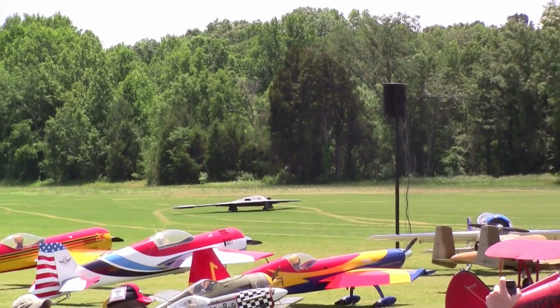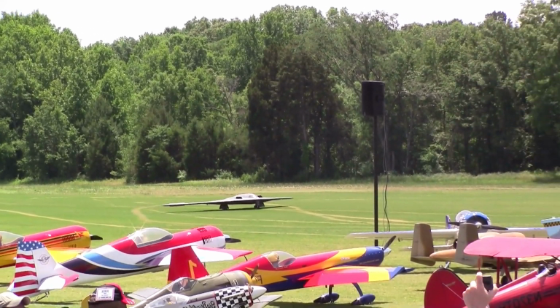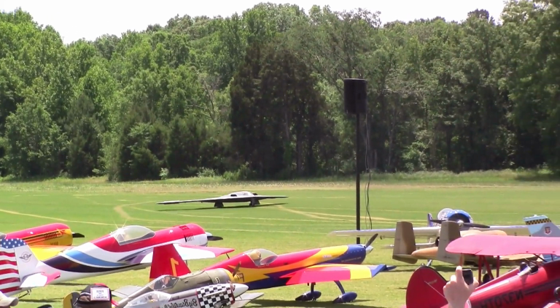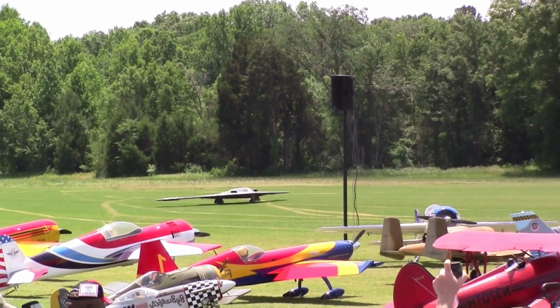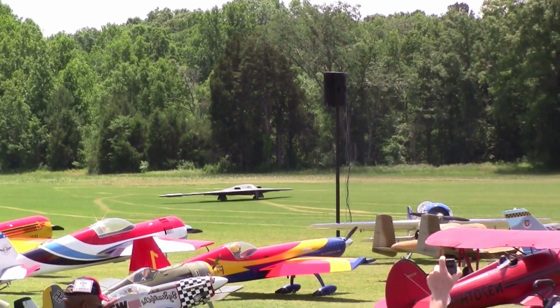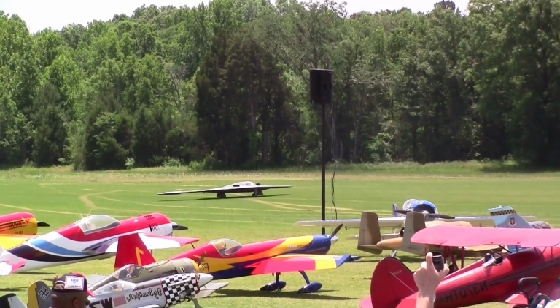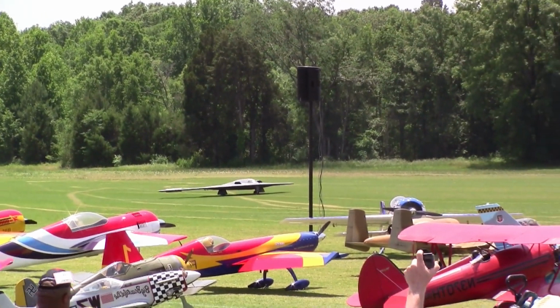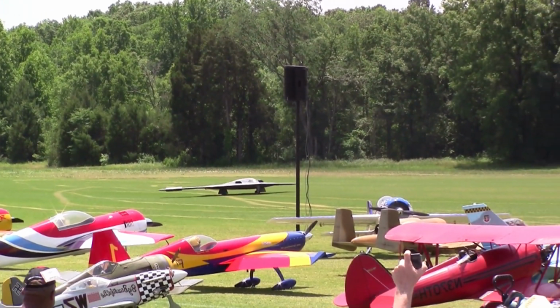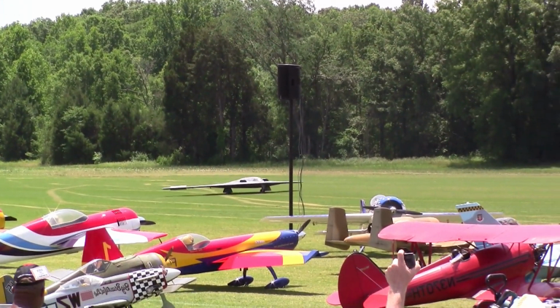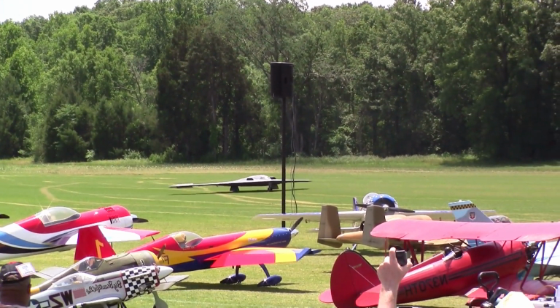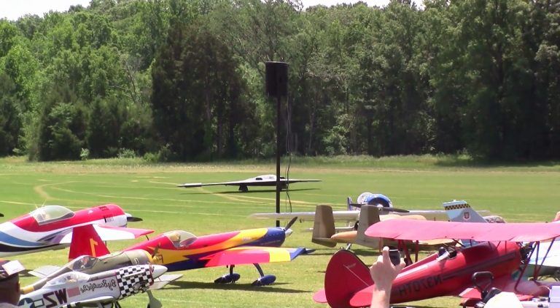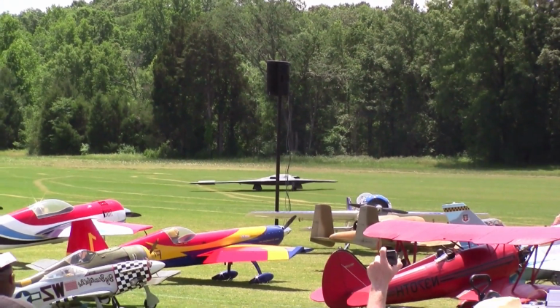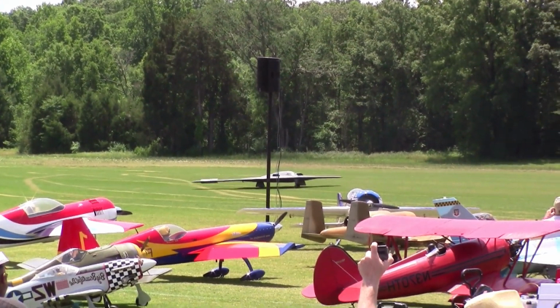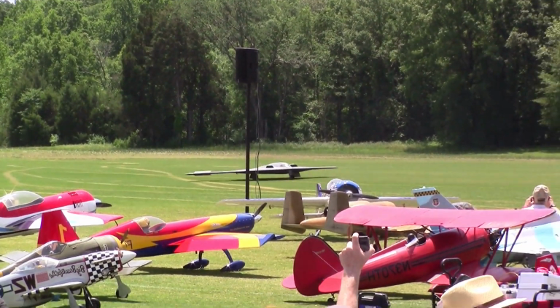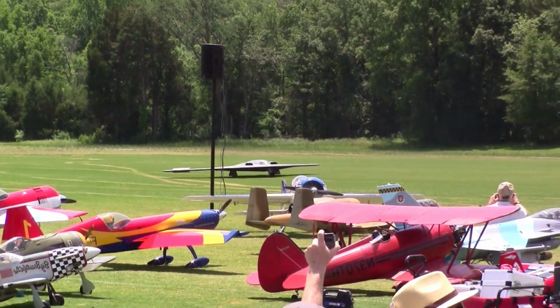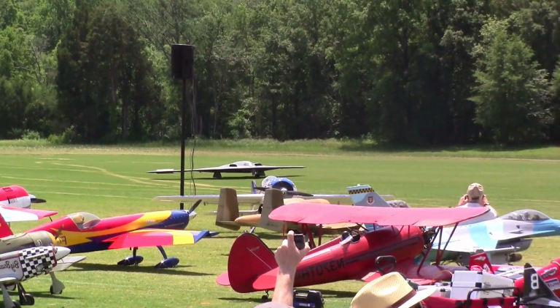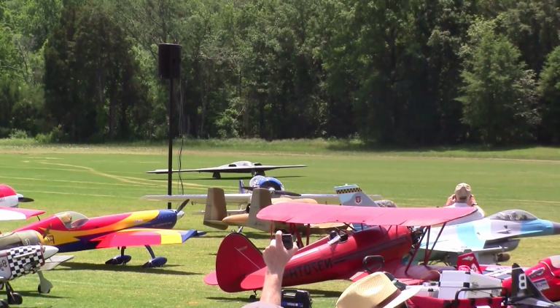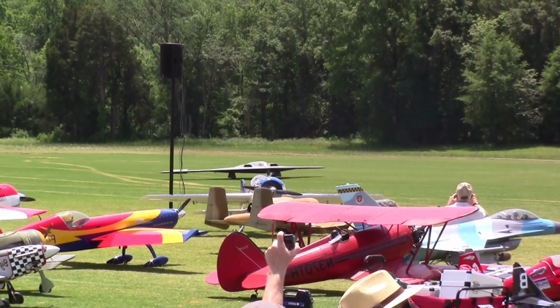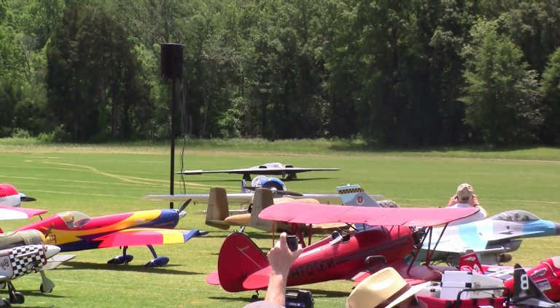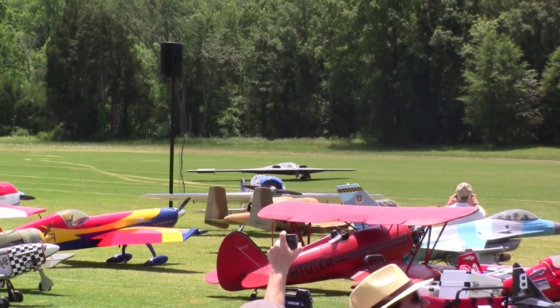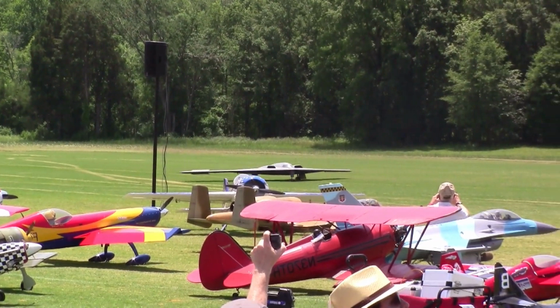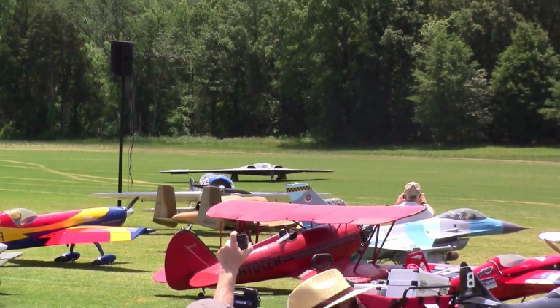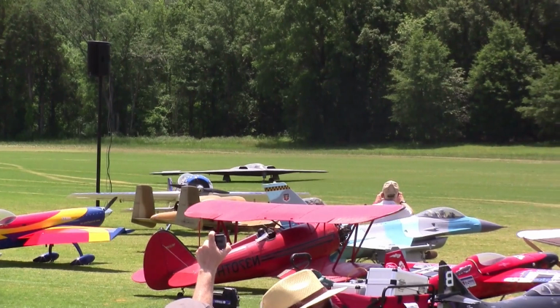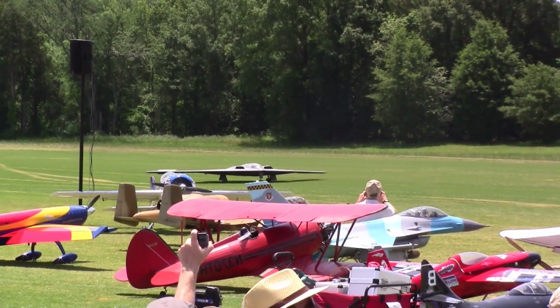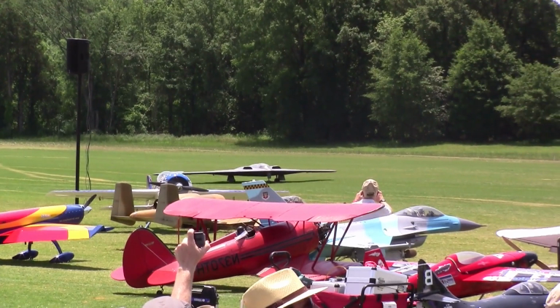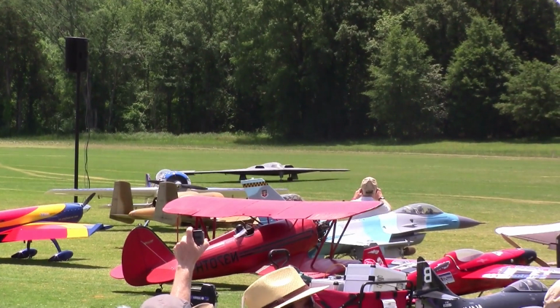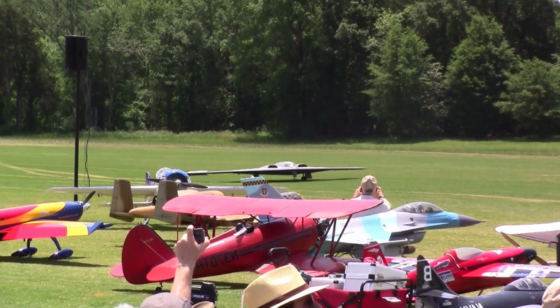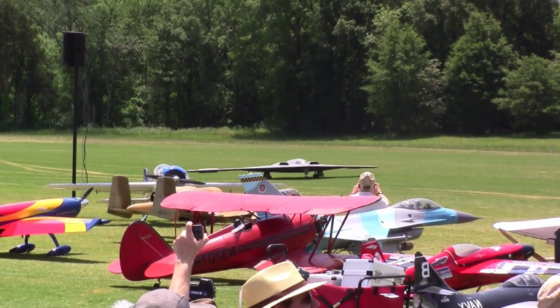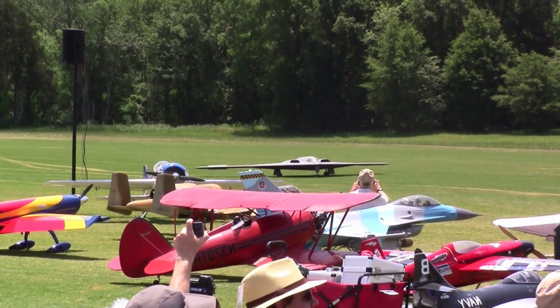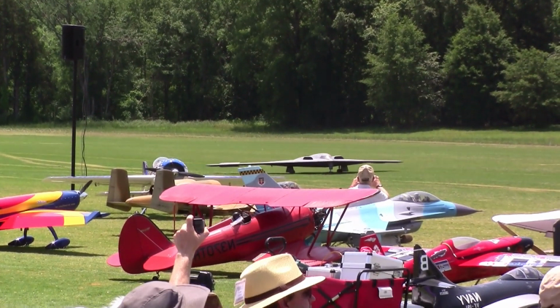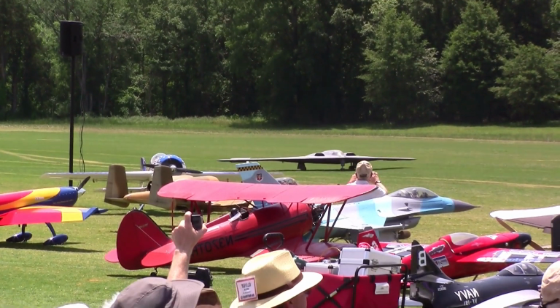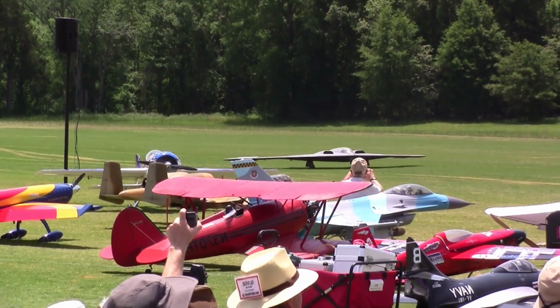Thanks, Bob. Welcome on behalf of CARF Models. We are going to present the B-2 bomber today.